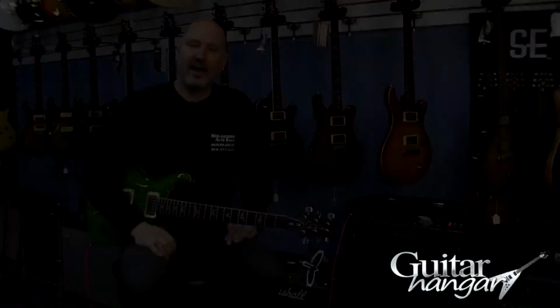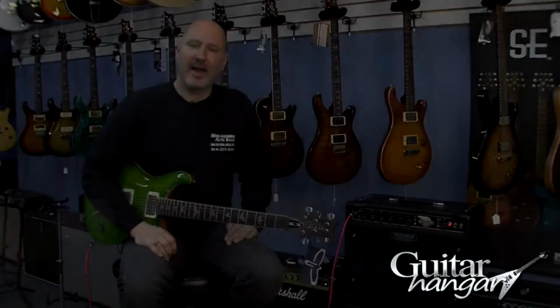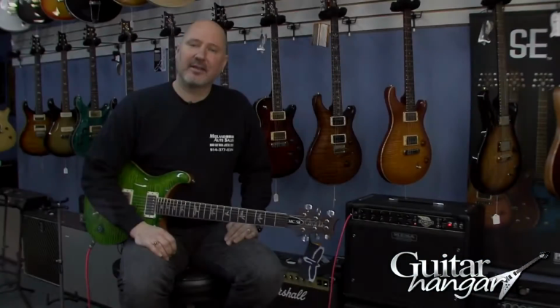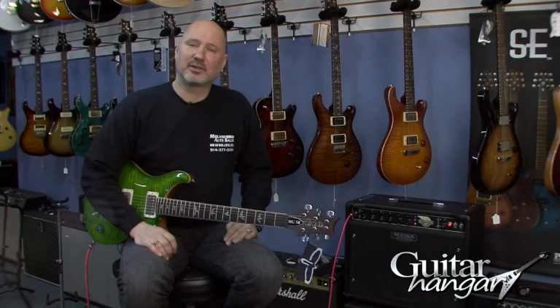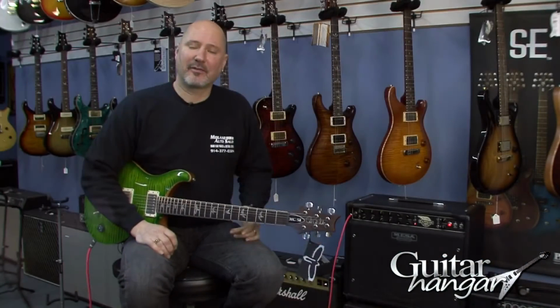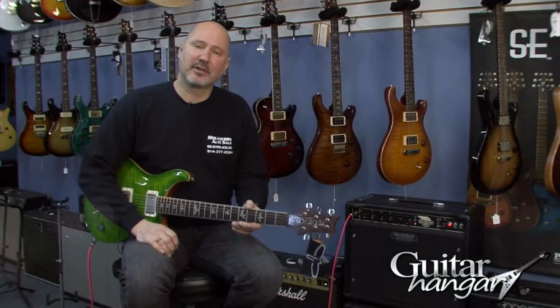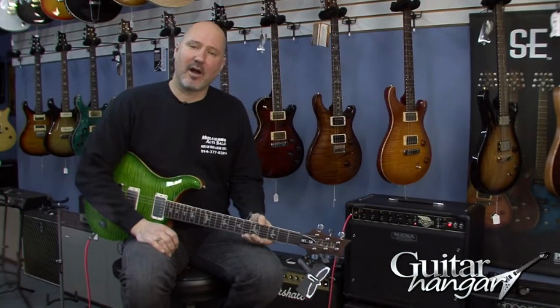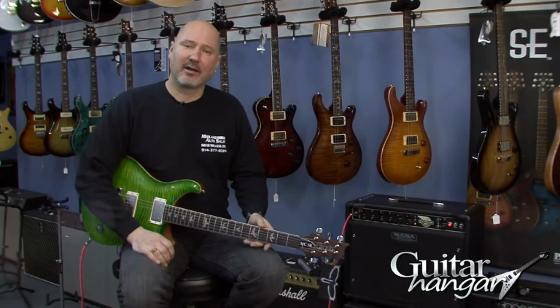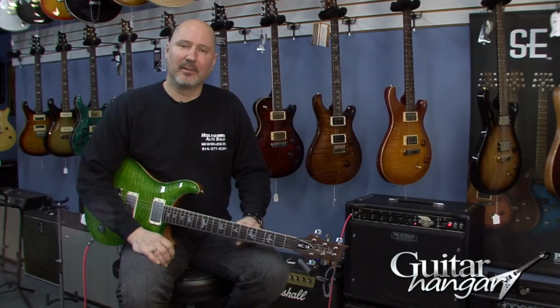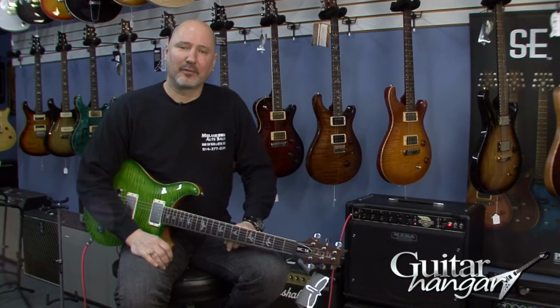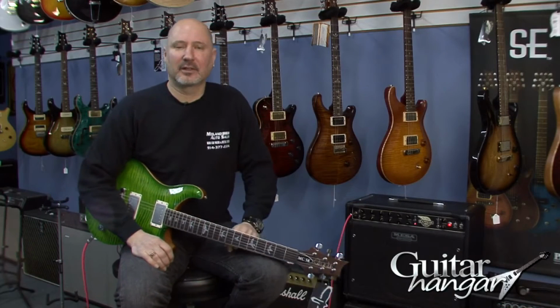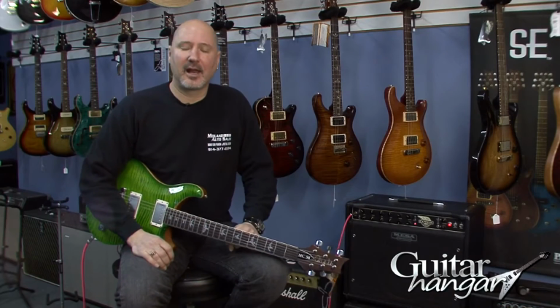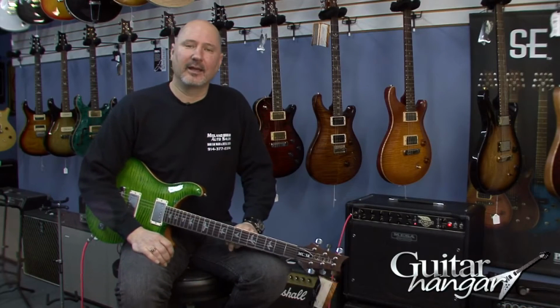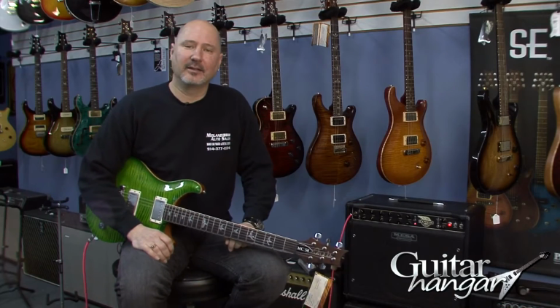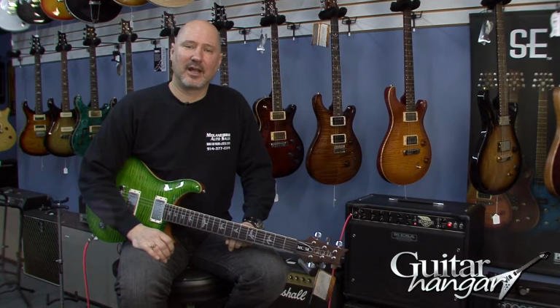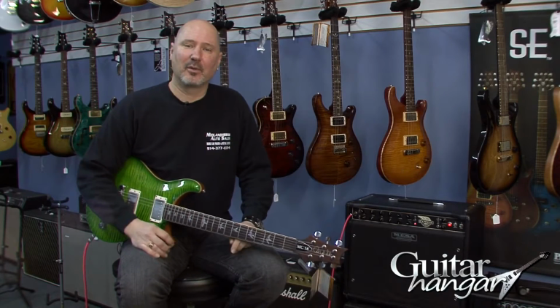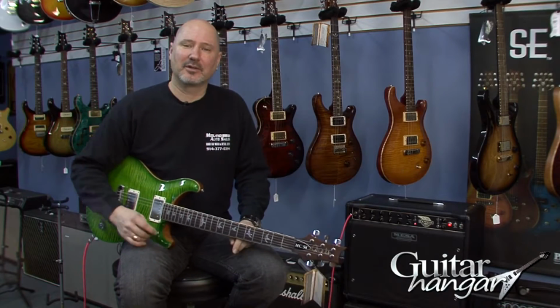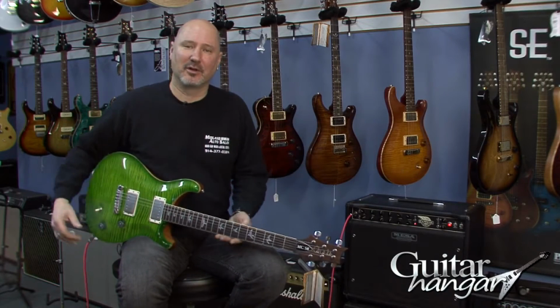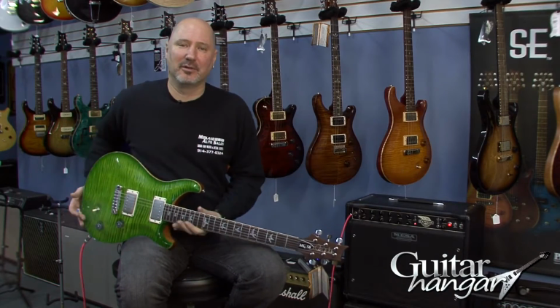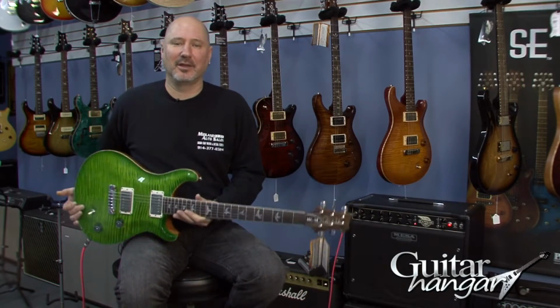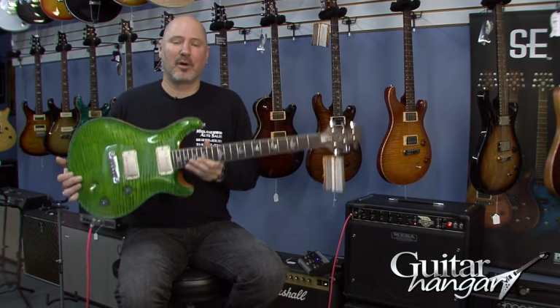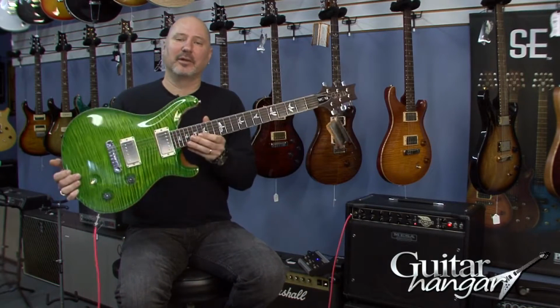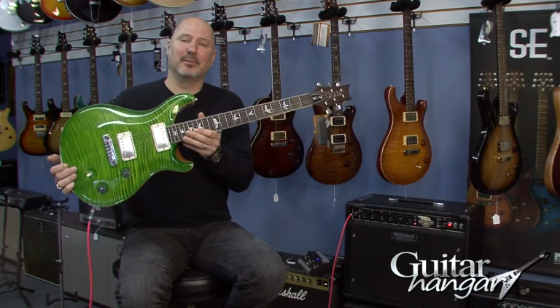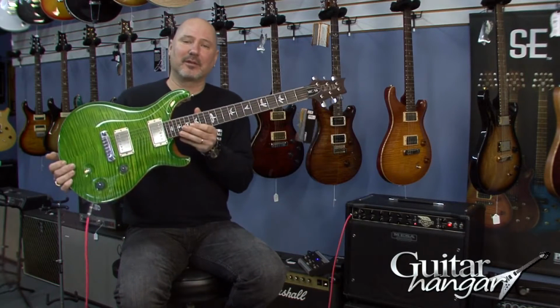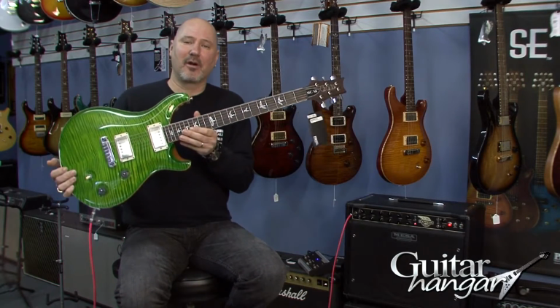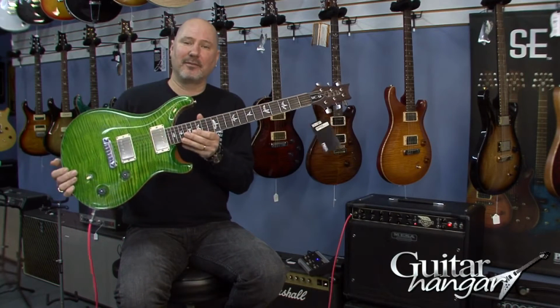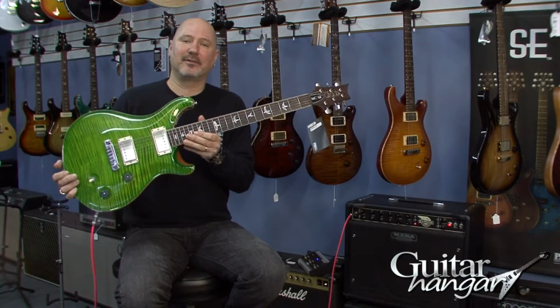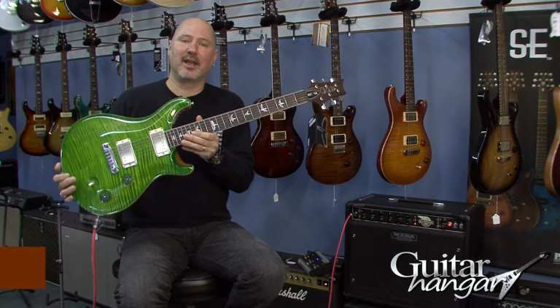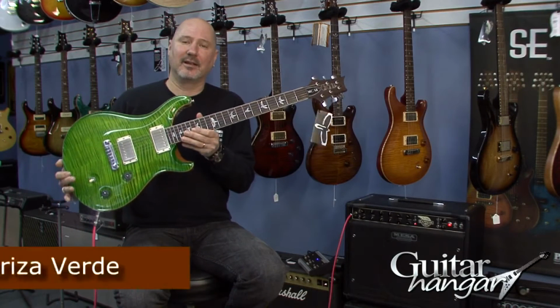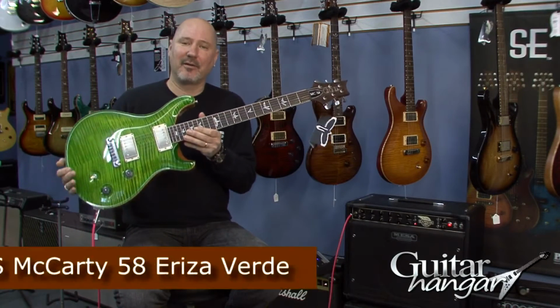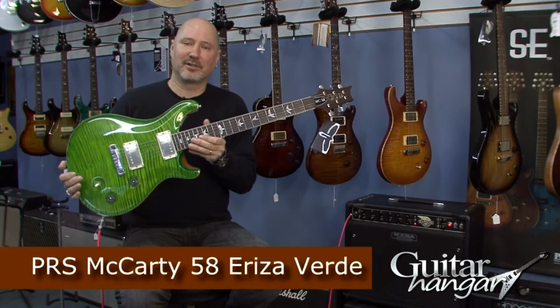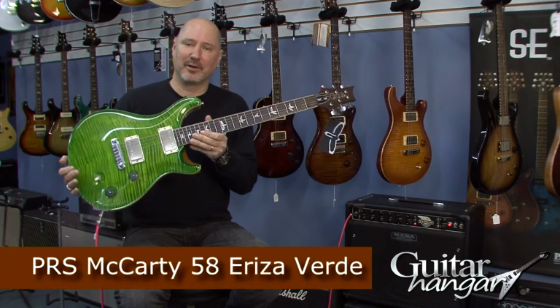Hey, this is Rick from Guitar Hanger in Brookfield, Connecticut, and today we're going to show you the Paul Reed Smith McCarty 58 in Ariza Verde.